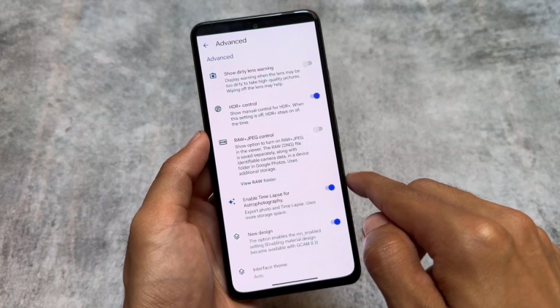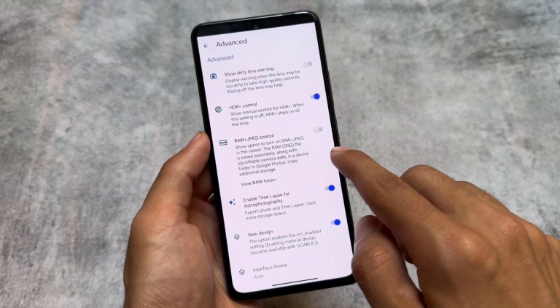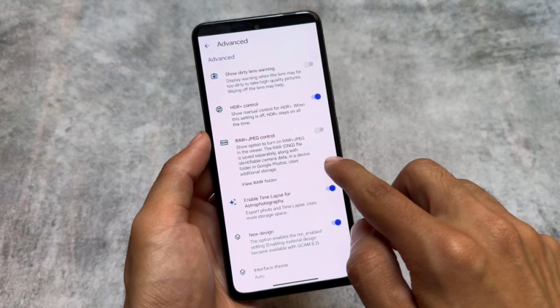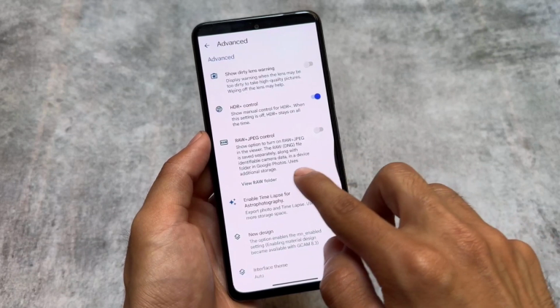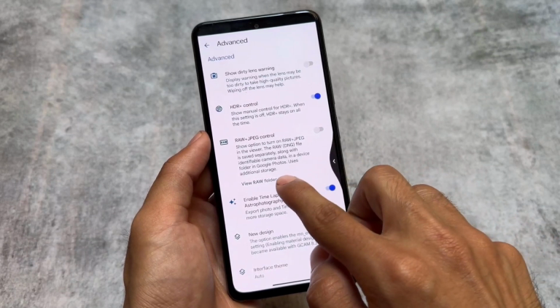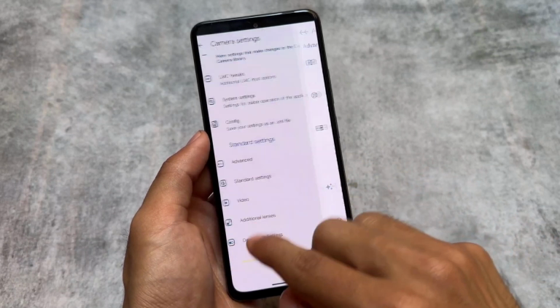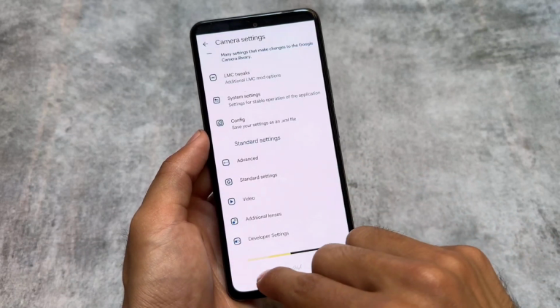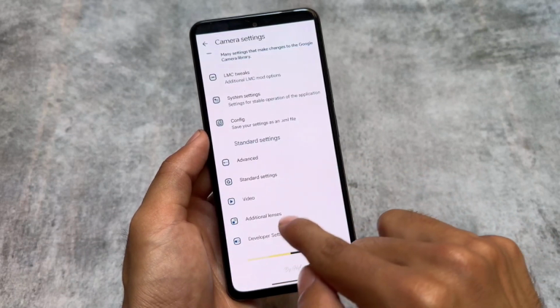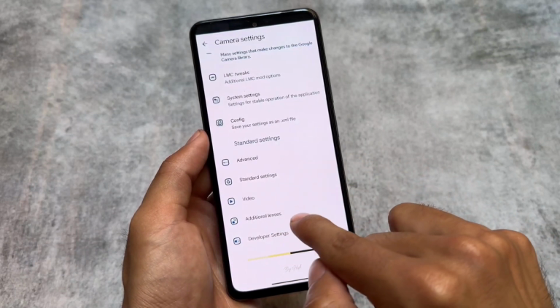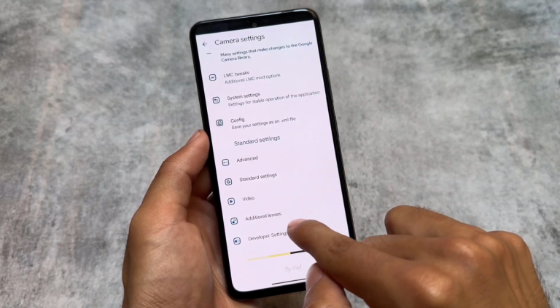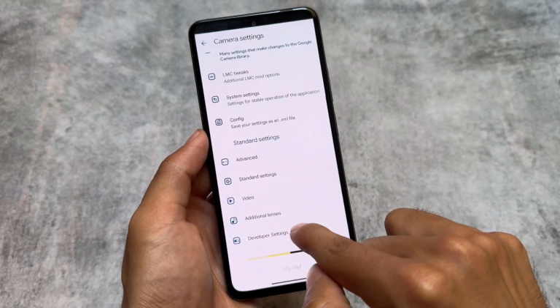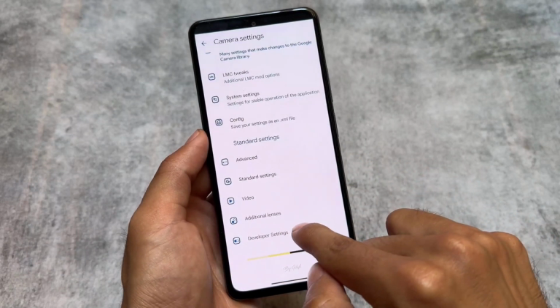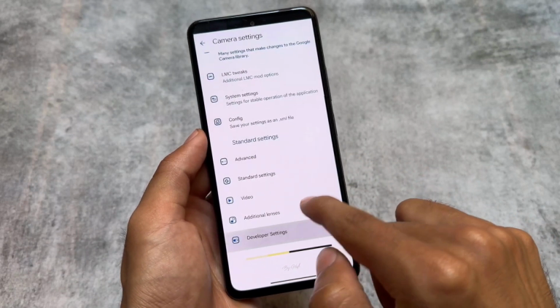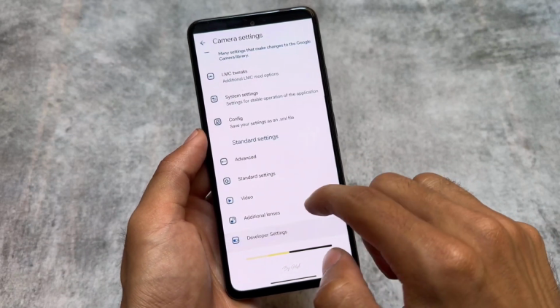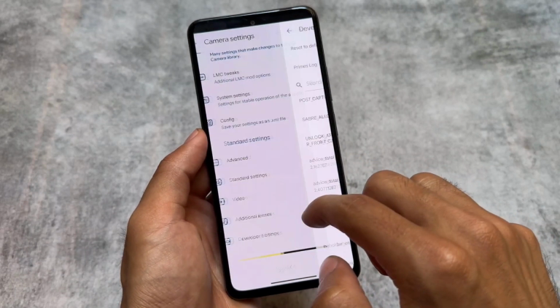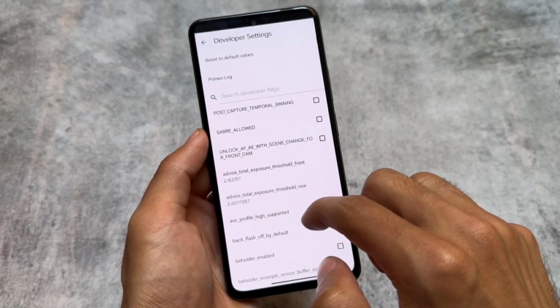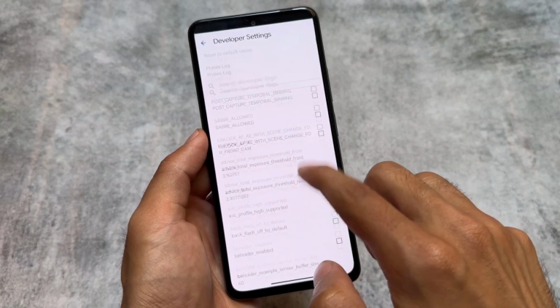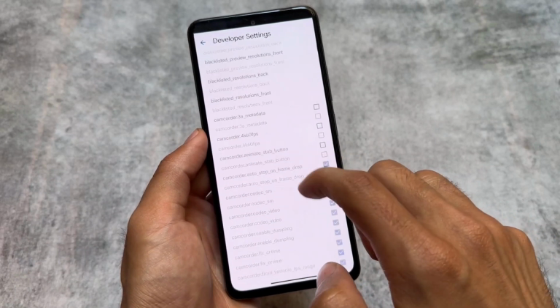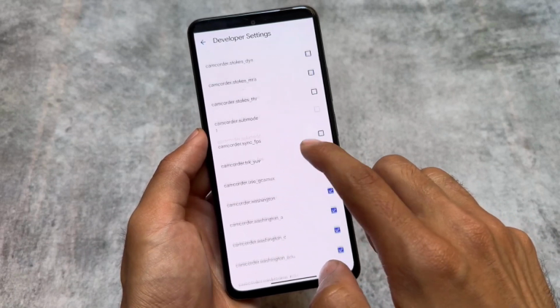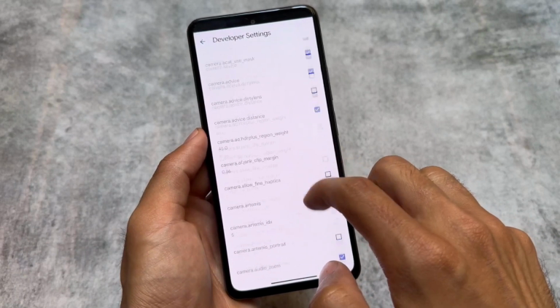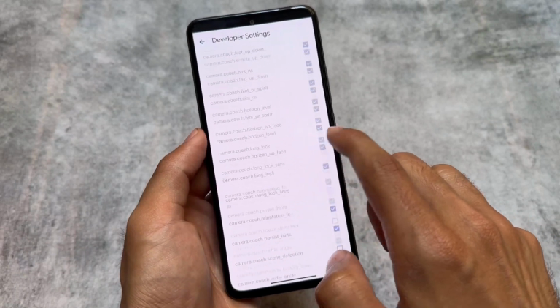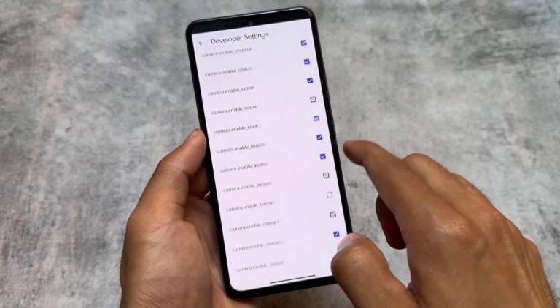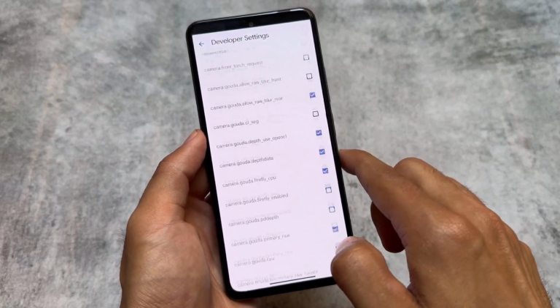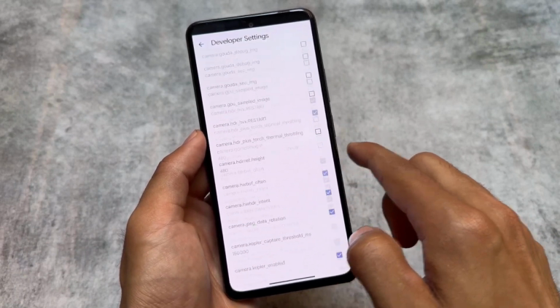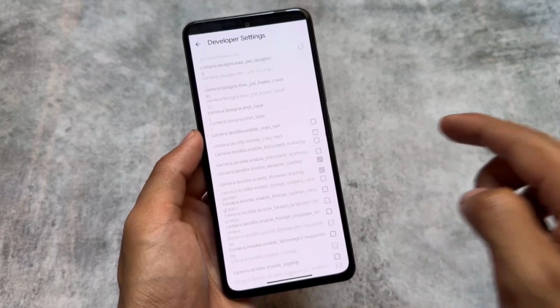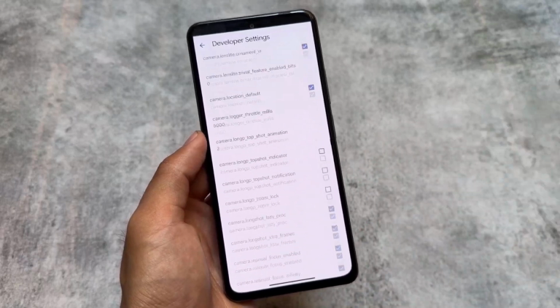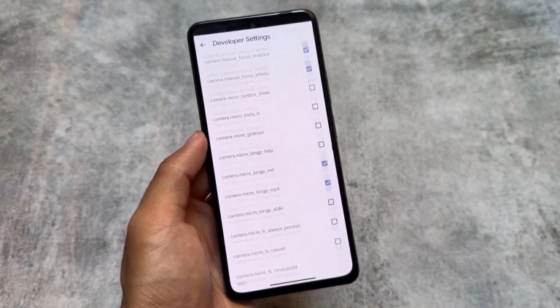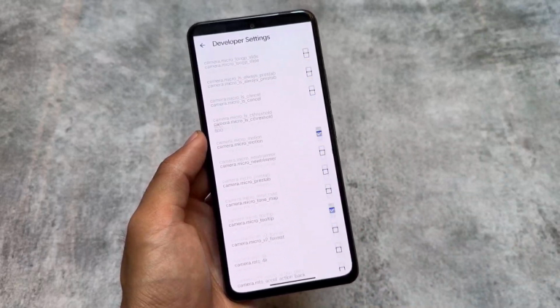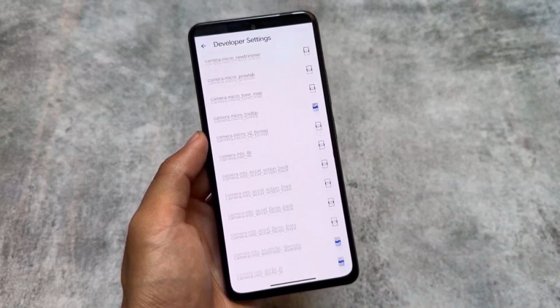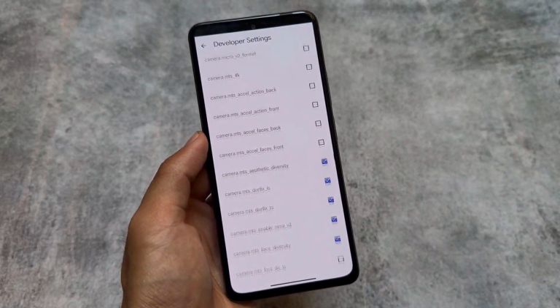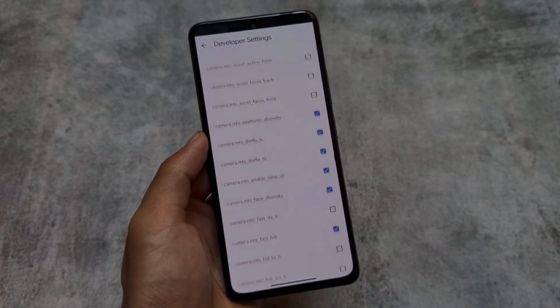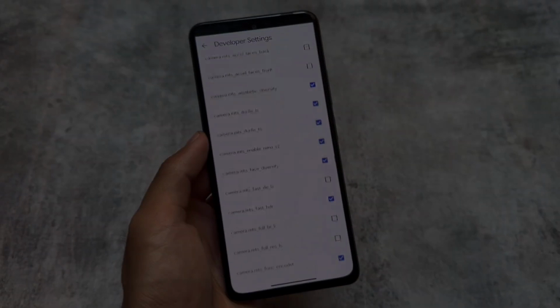All the other GCam features are also present here — very simple but quite useful. If you want to know more about this GCam, you can download and install it; the link is already available in the description. Make sure to check it out — thanks for watching, see you in the next one.